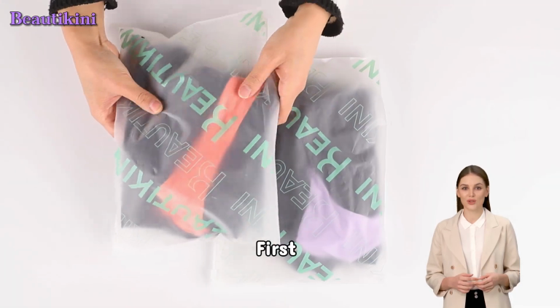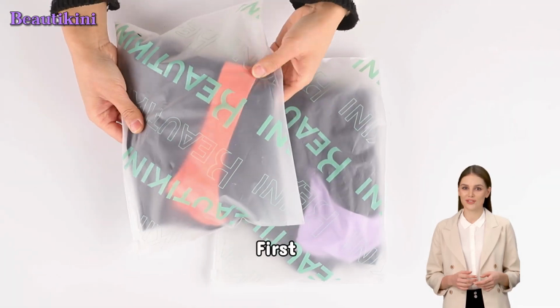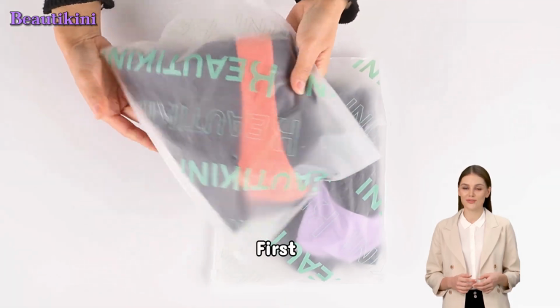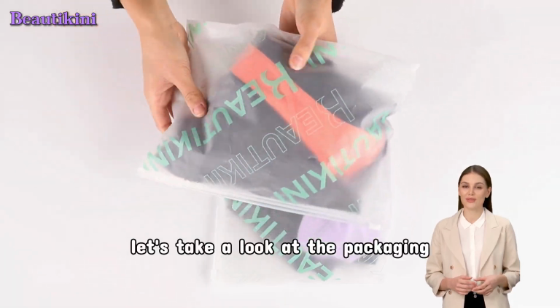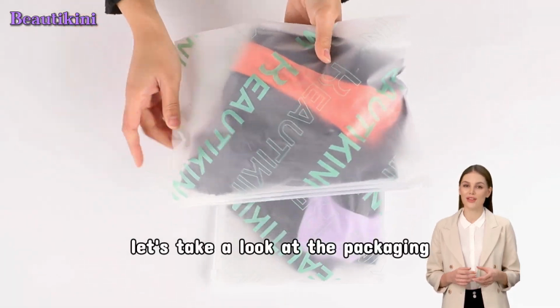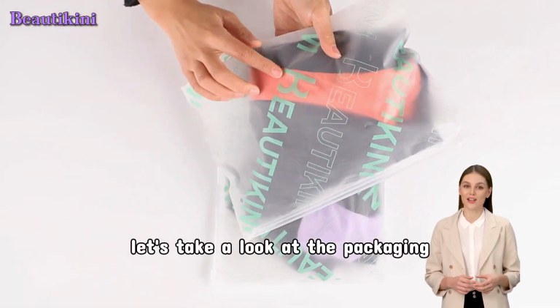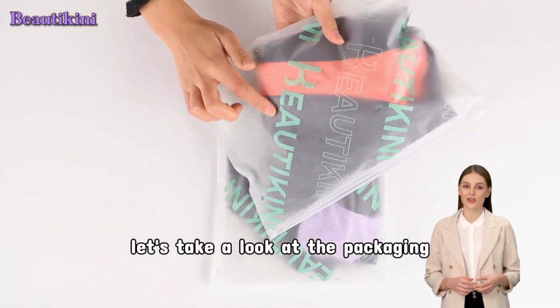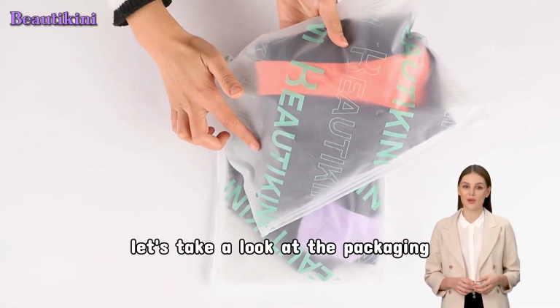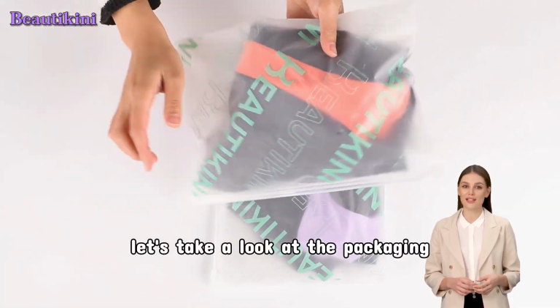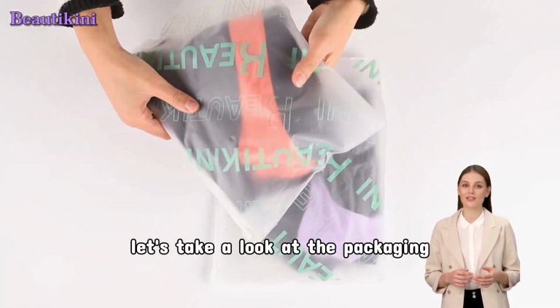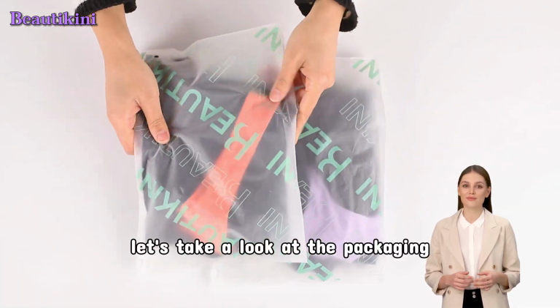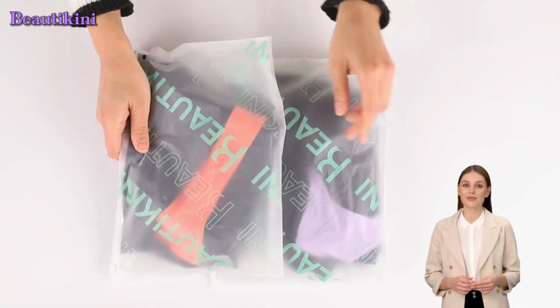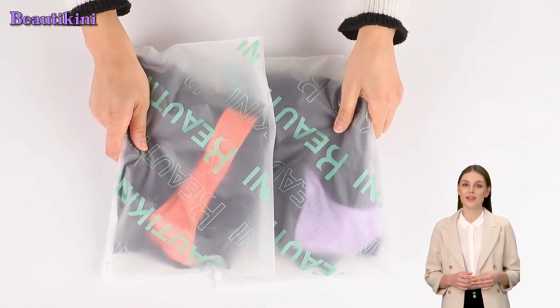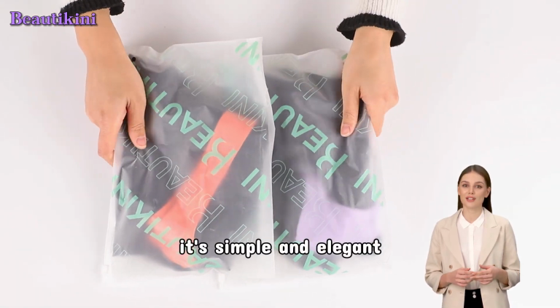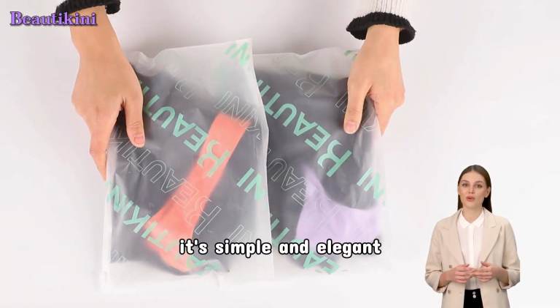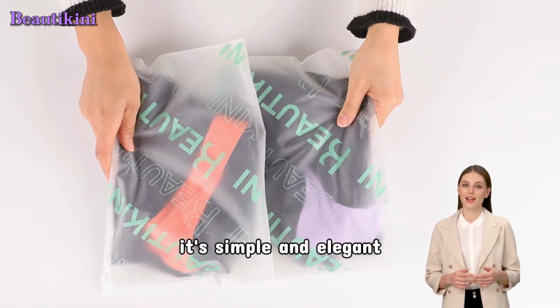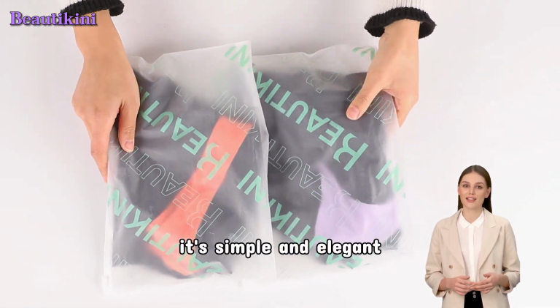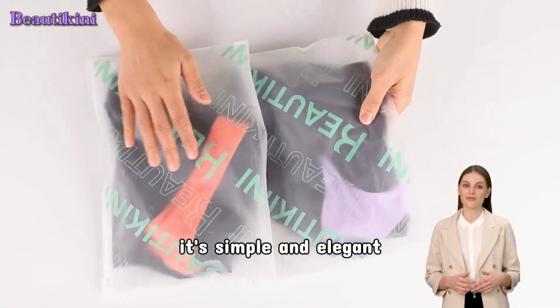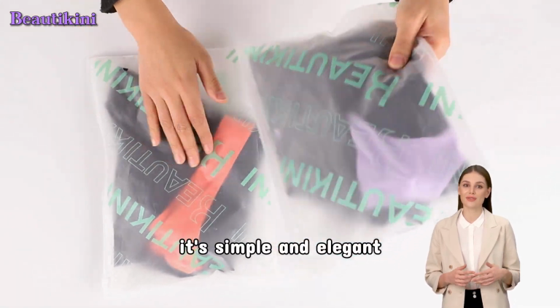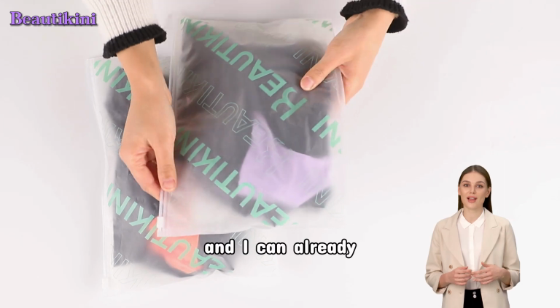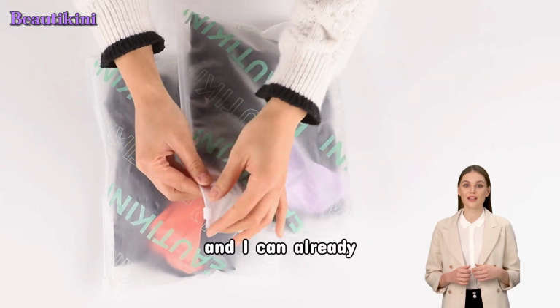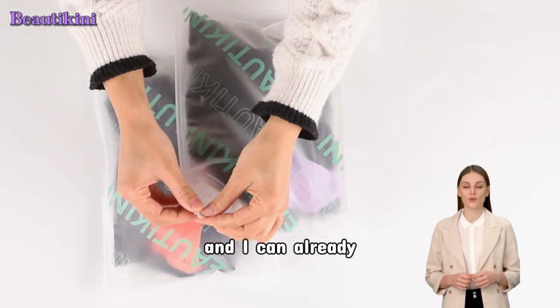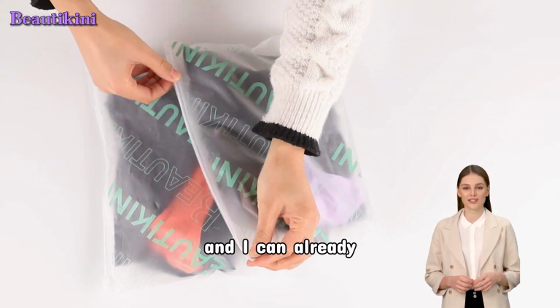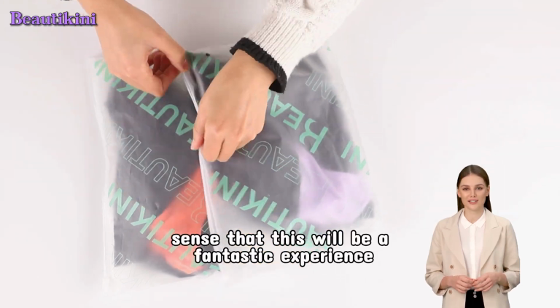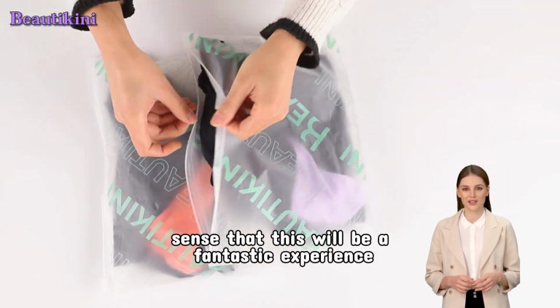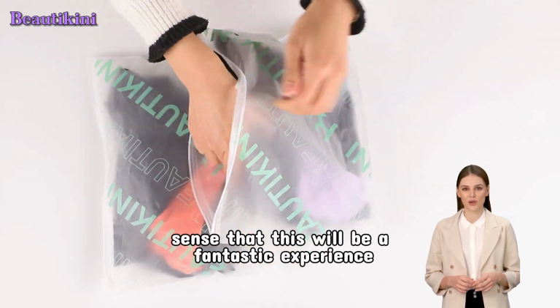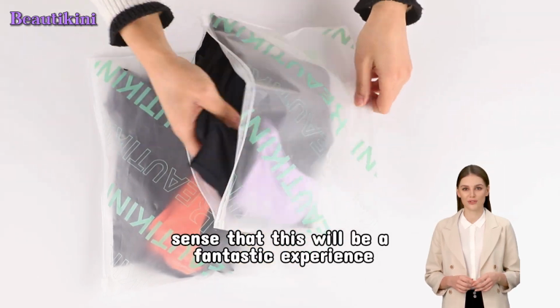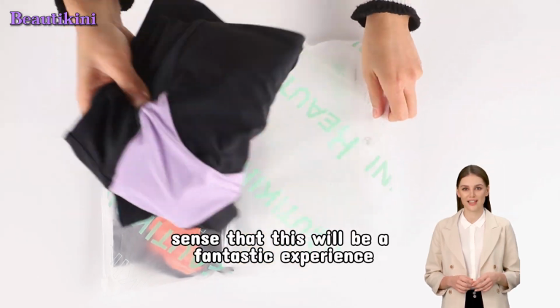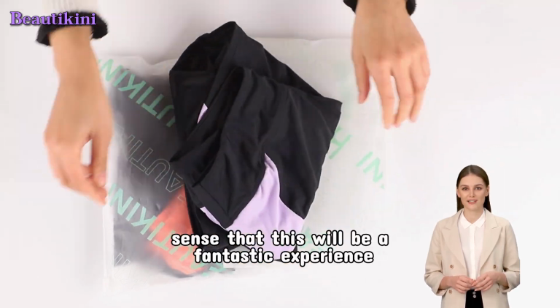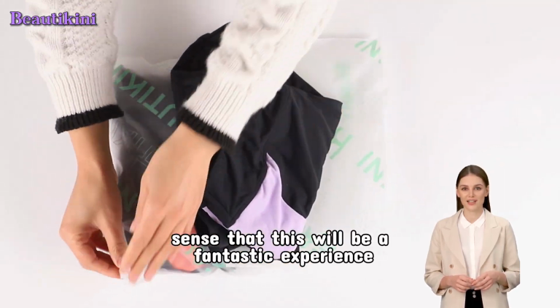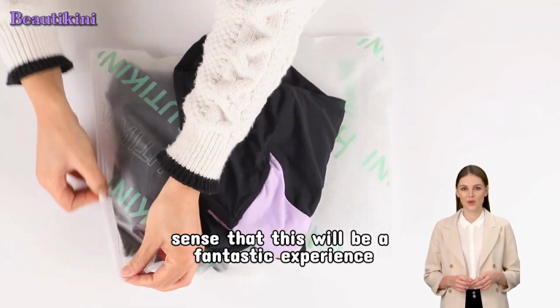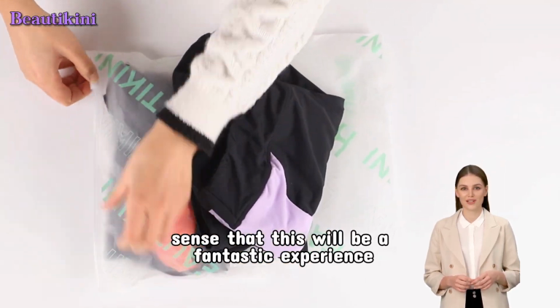First, let's take a look at the packaging. It's simple and elegant, and I can already sense that this will be a fantastic experience.